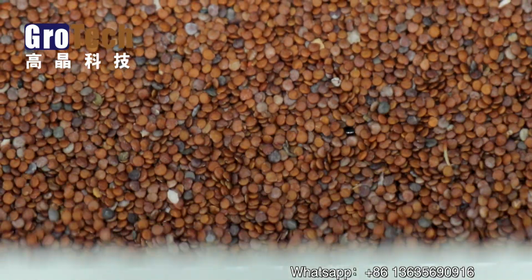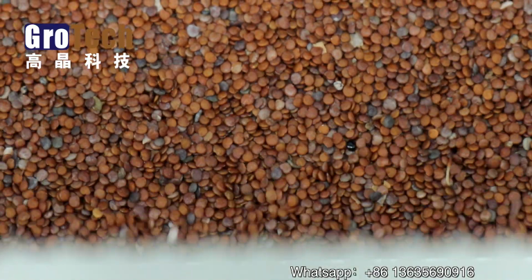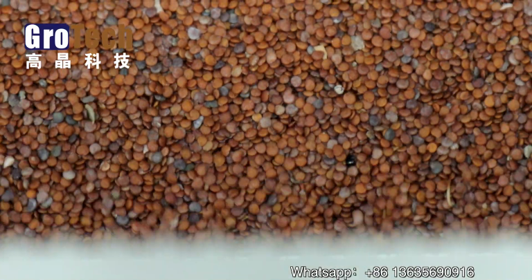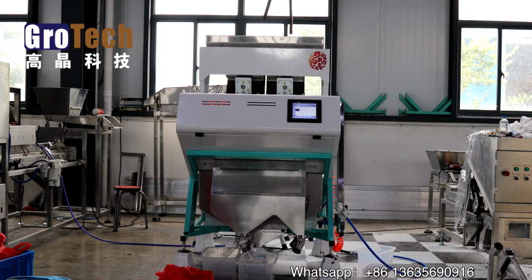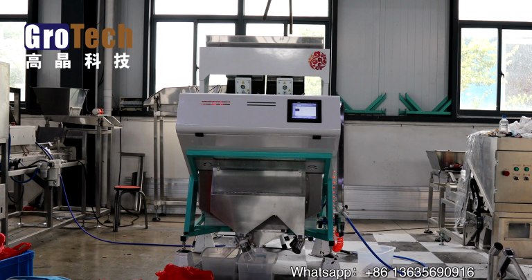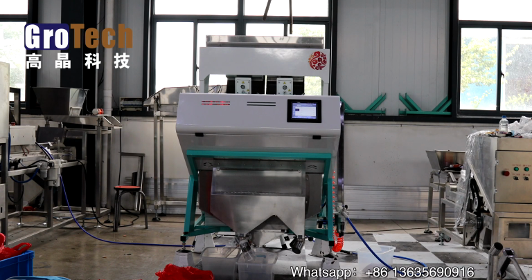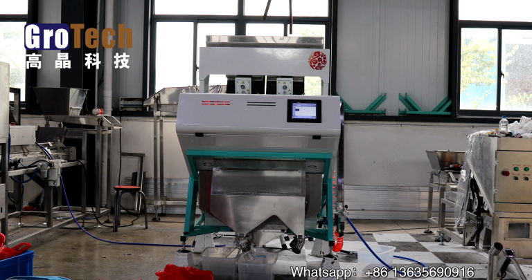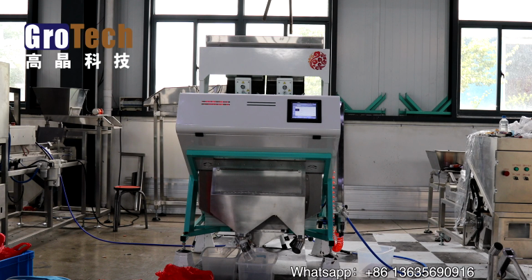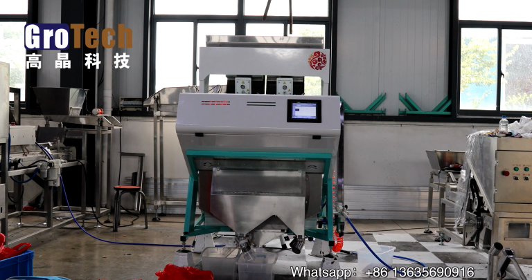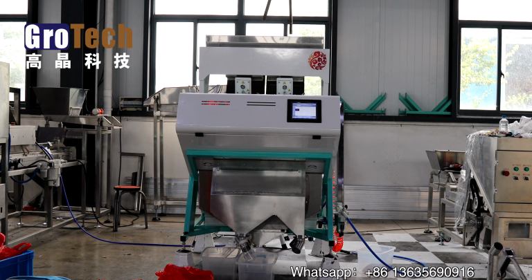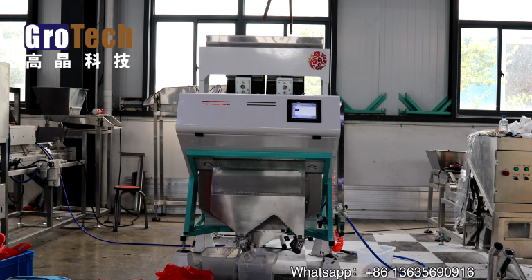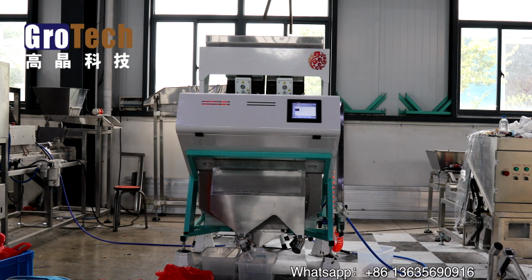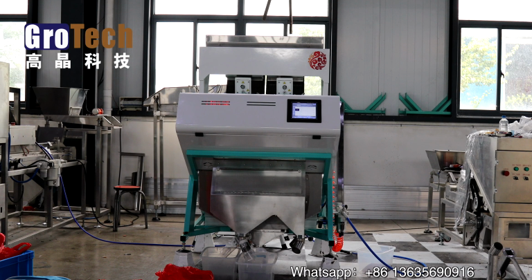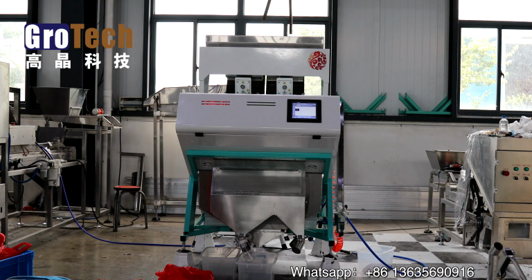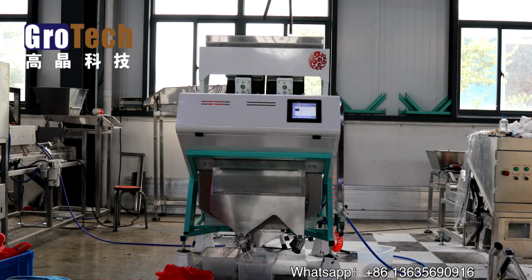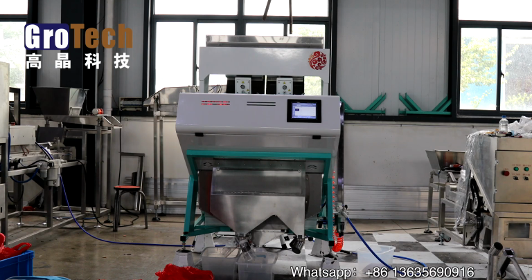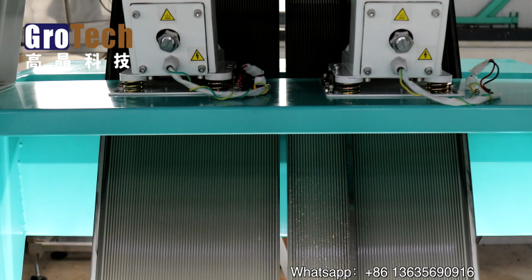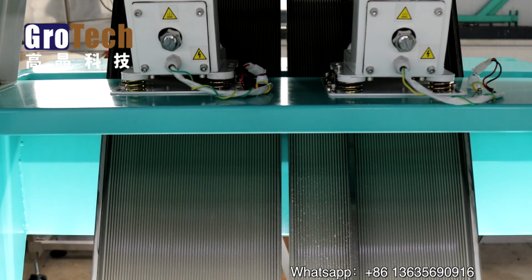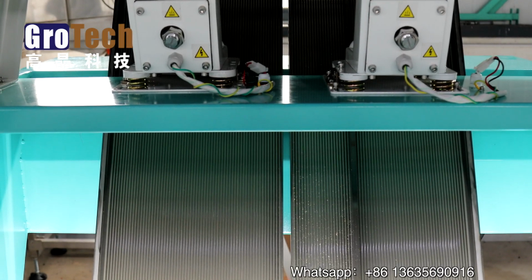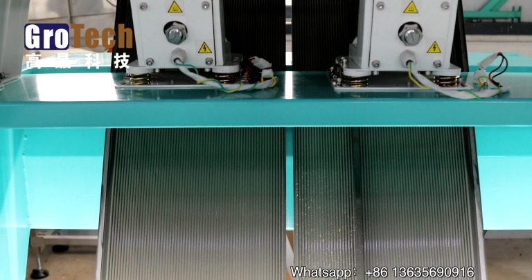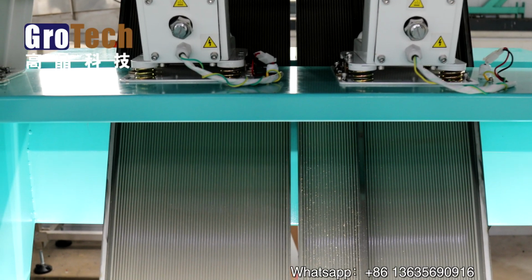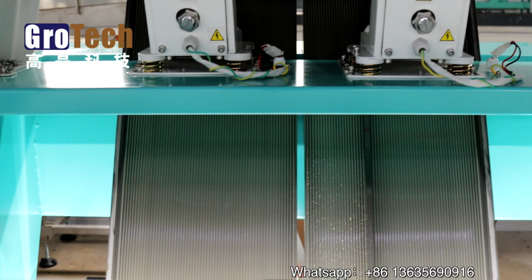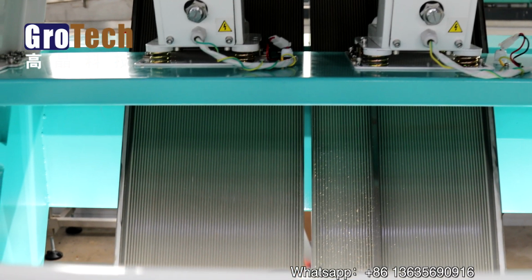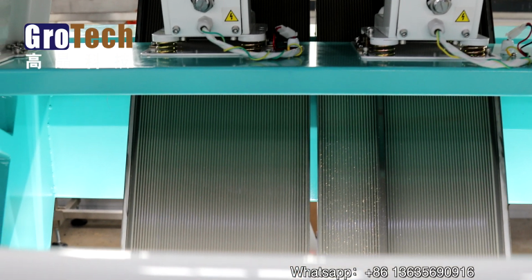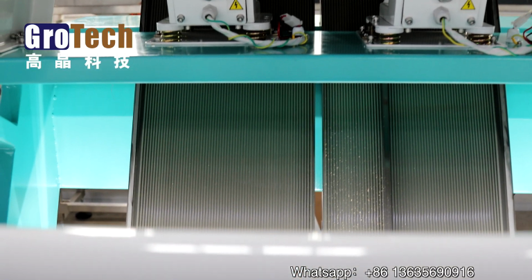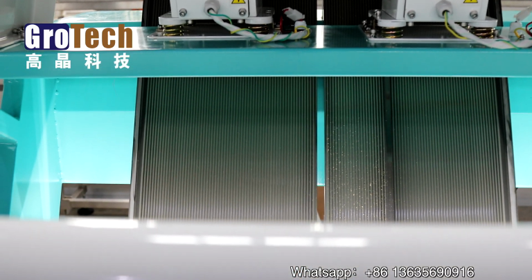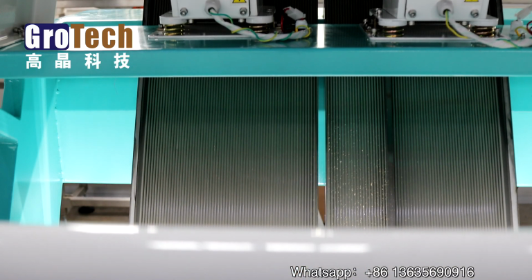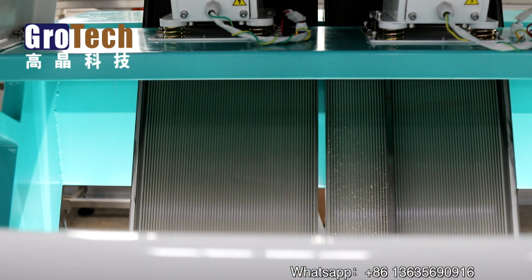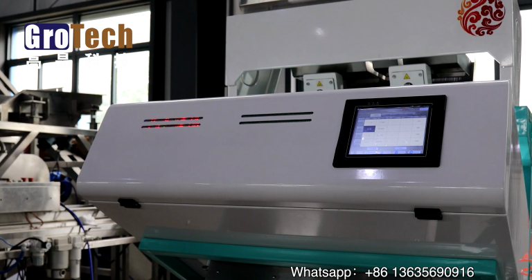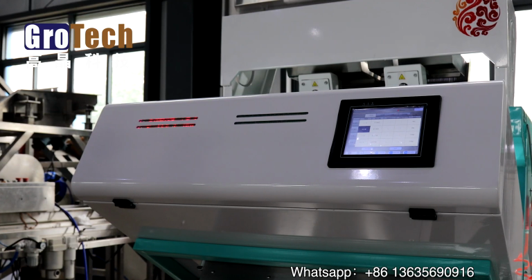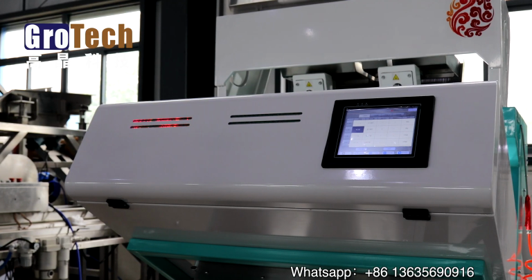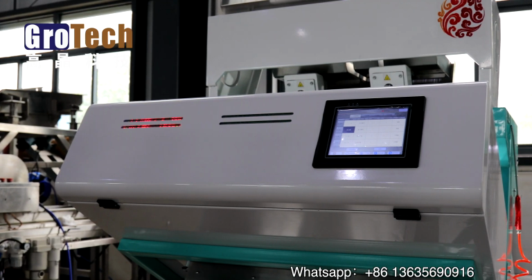Due to the tight schedule of the customer, we deliberately used the dual-channel MS-126 model for this experiment.